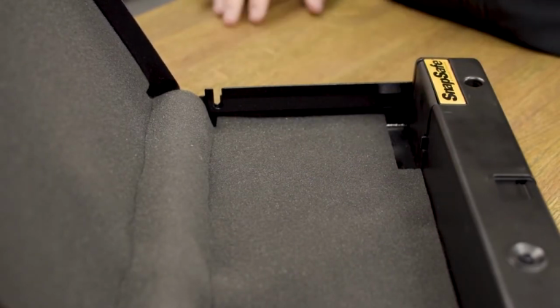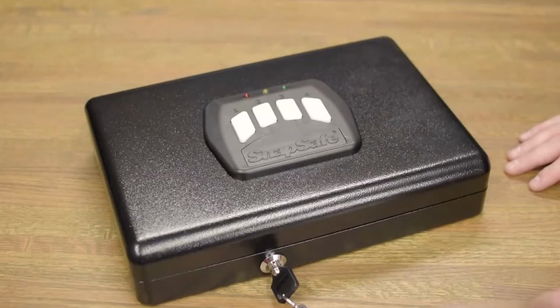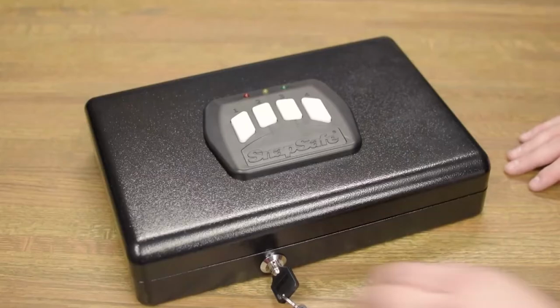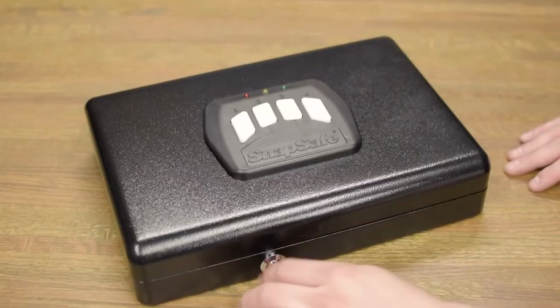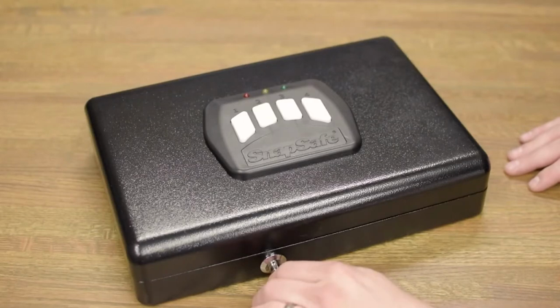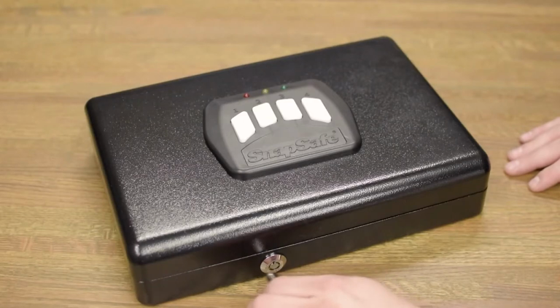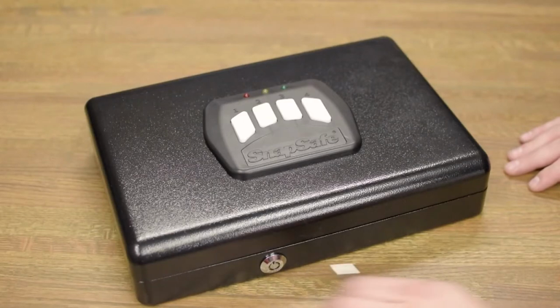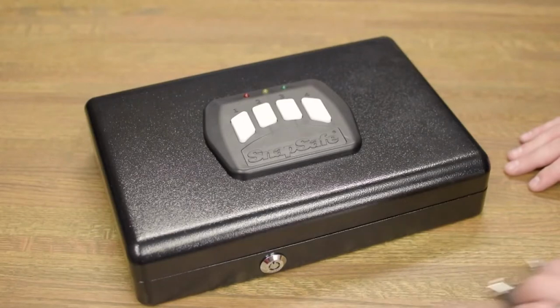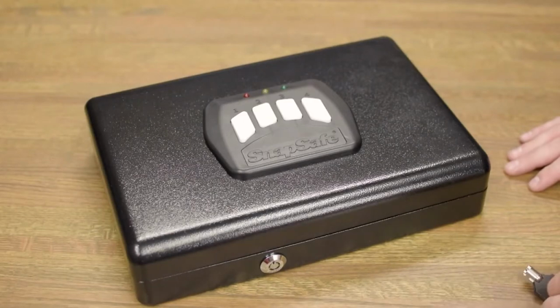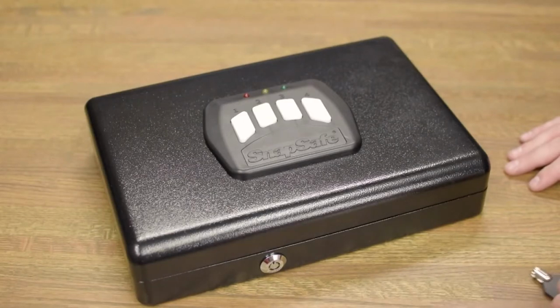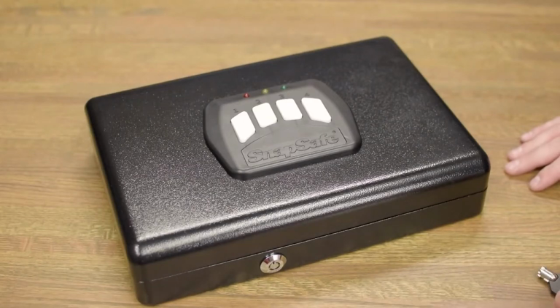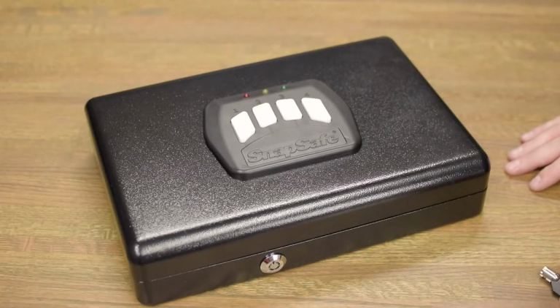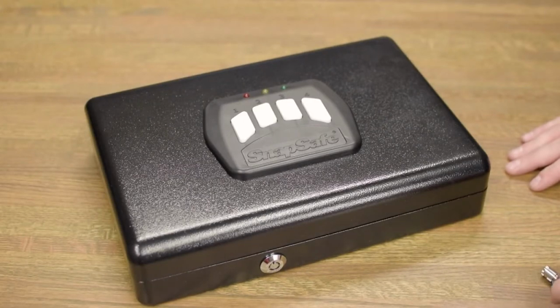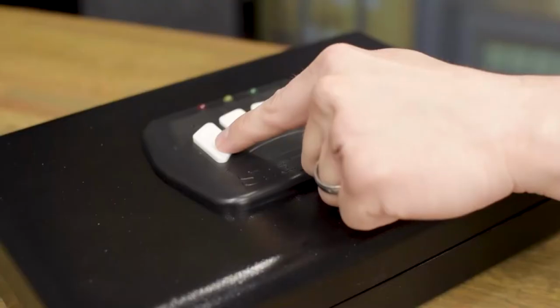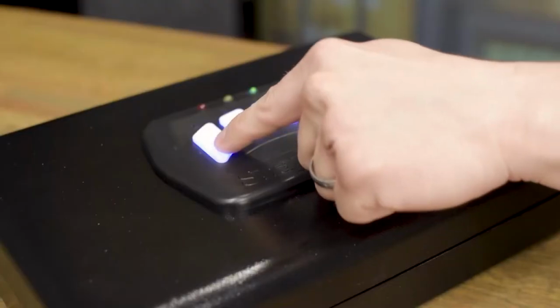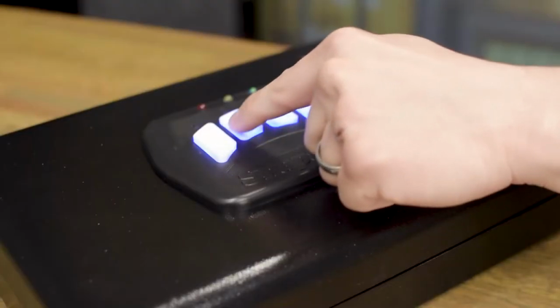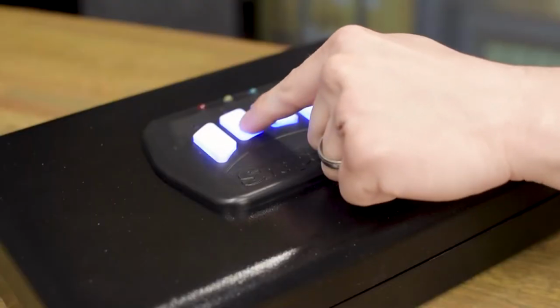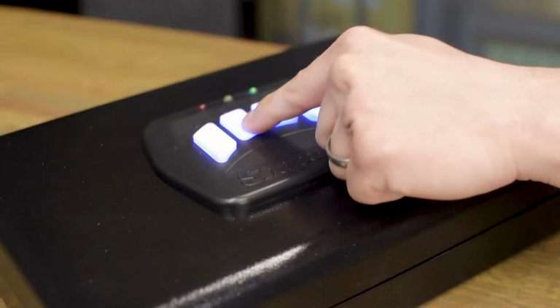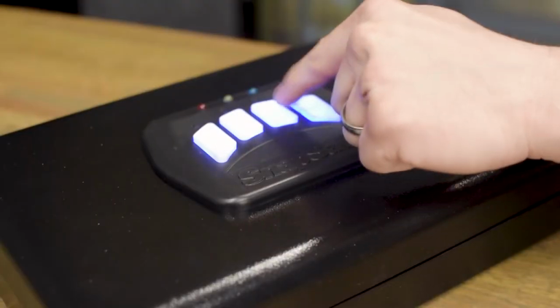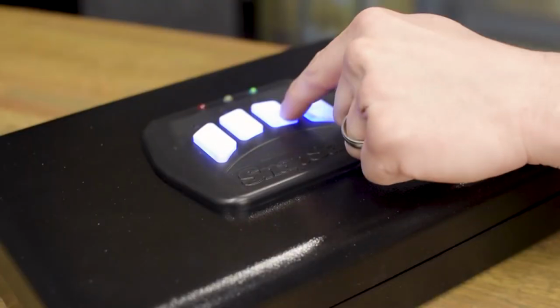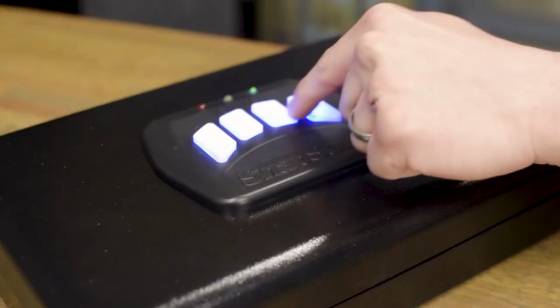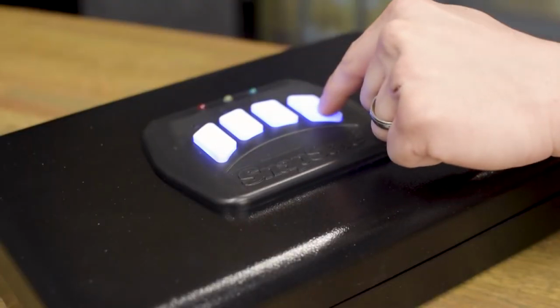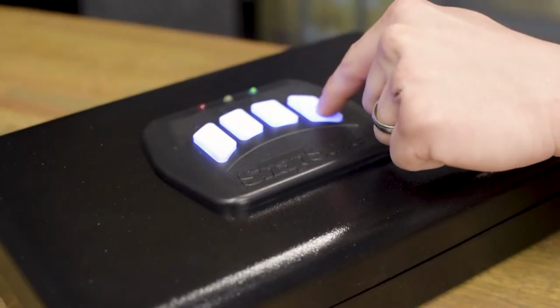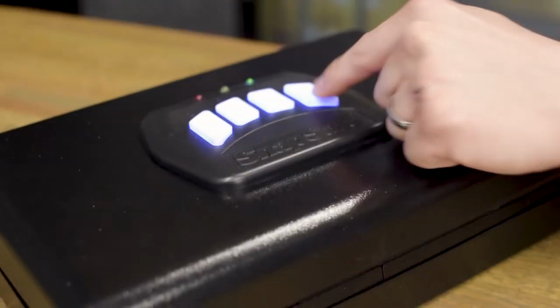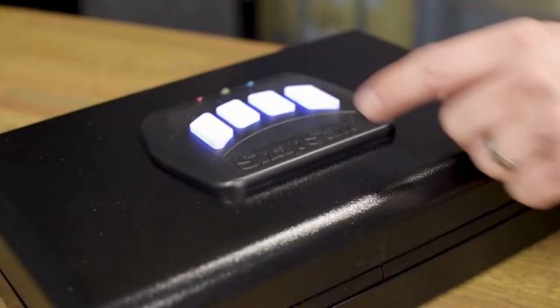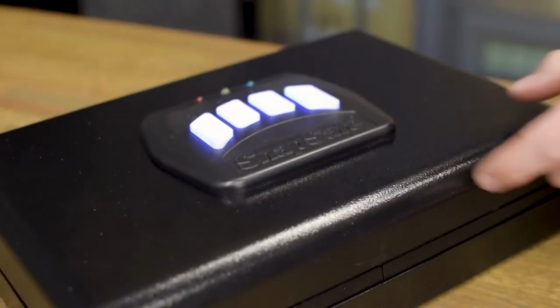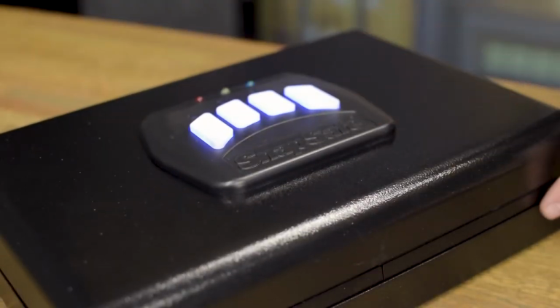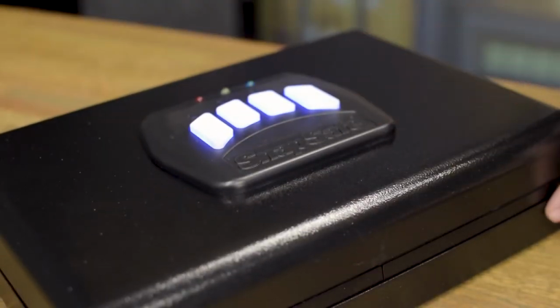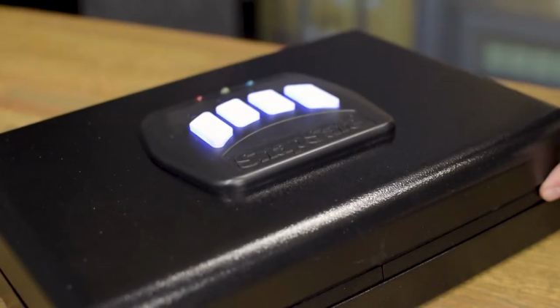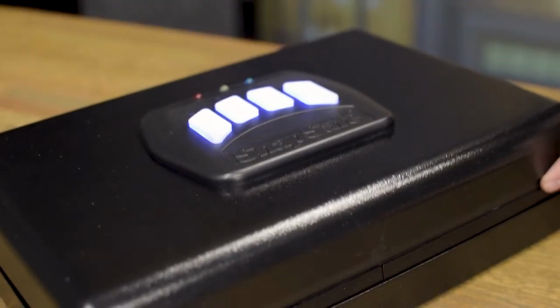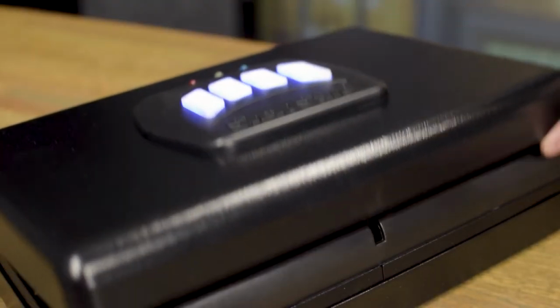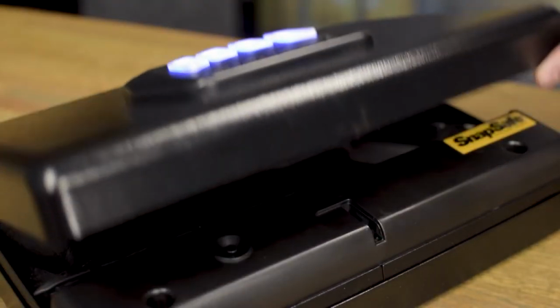The factory combination is one, two, three, four. To change your combination, hit the reset button on the left hand side of the safe.